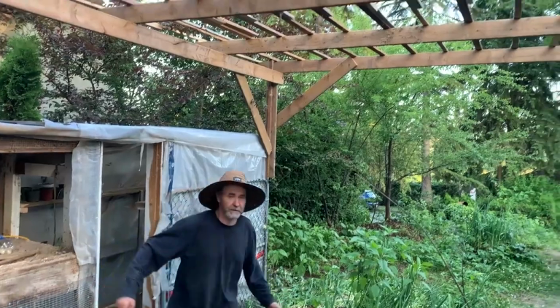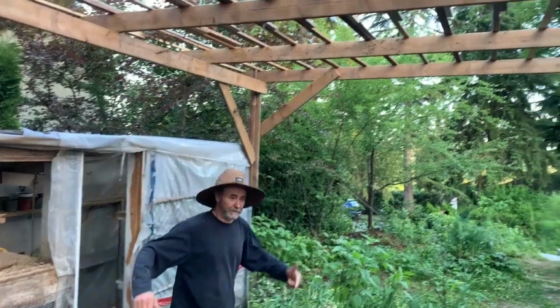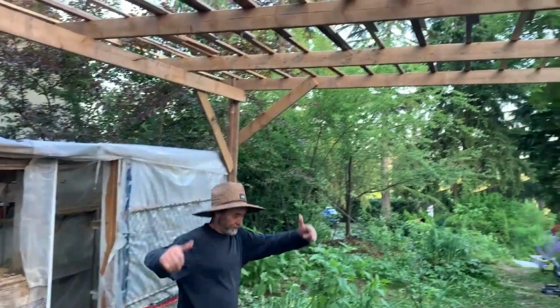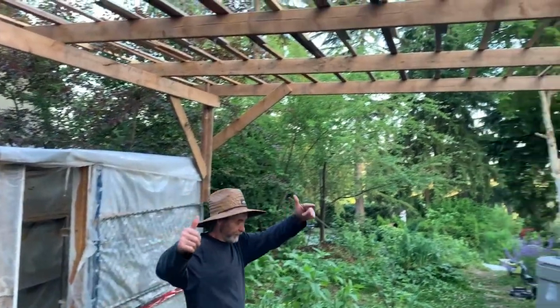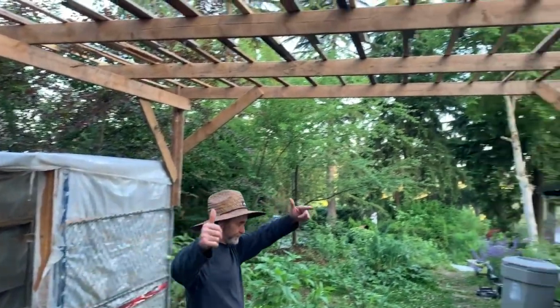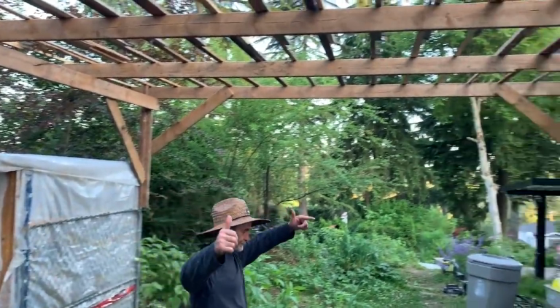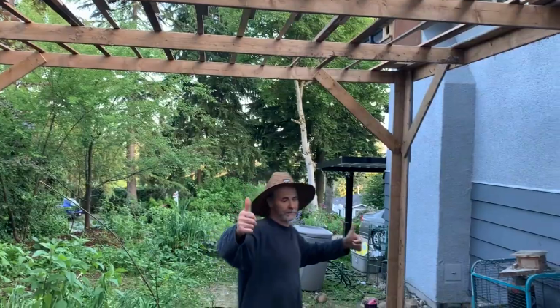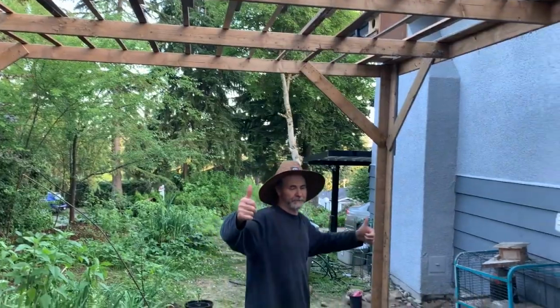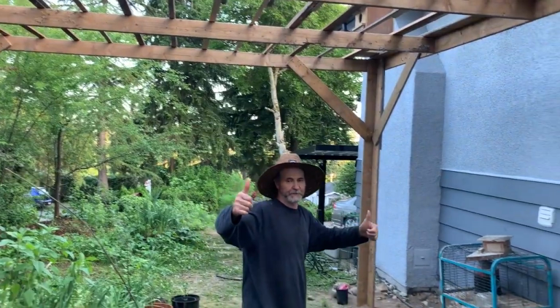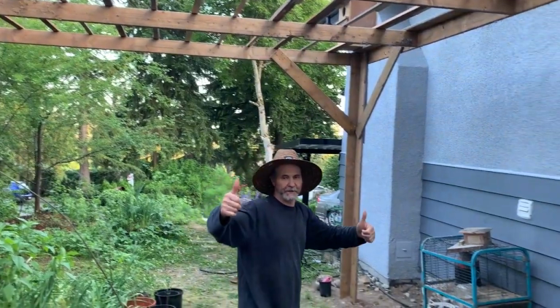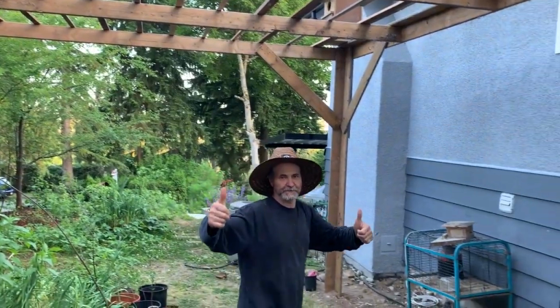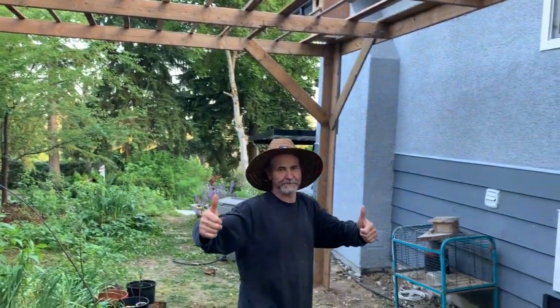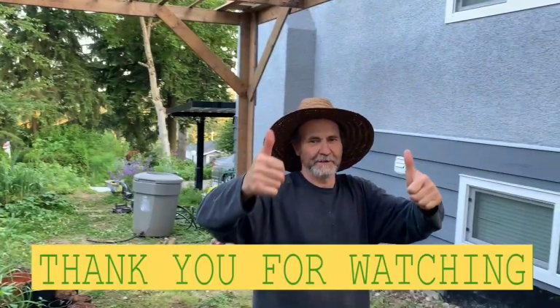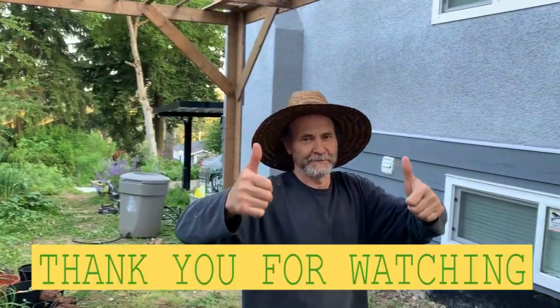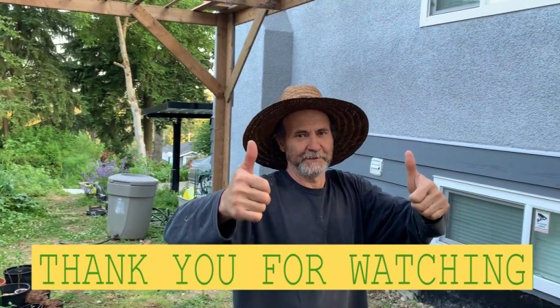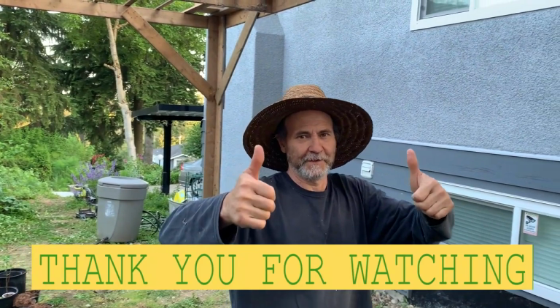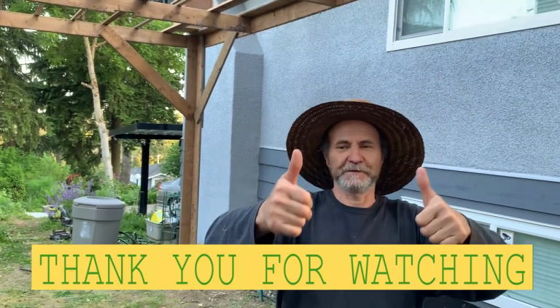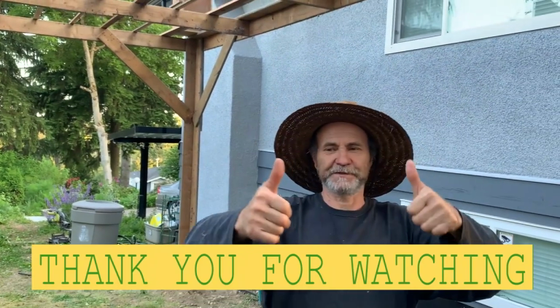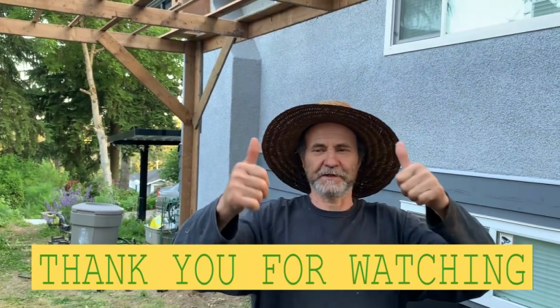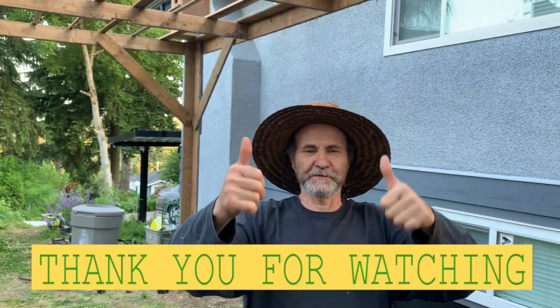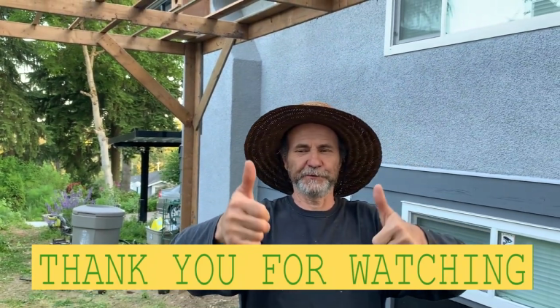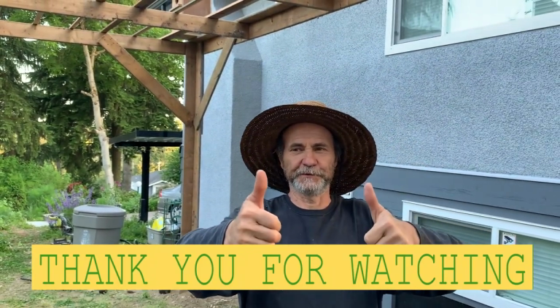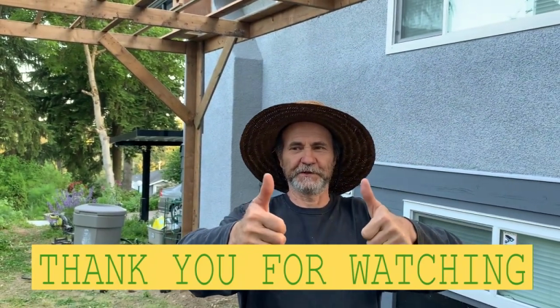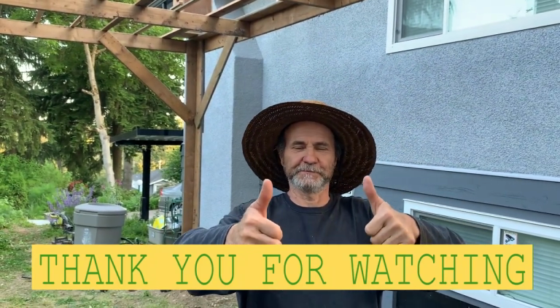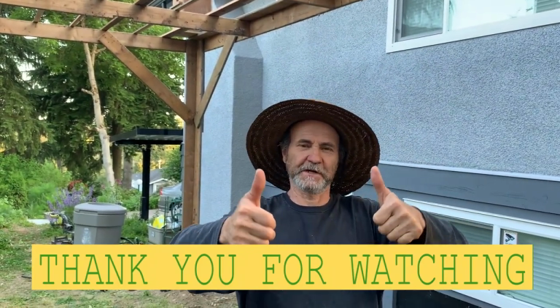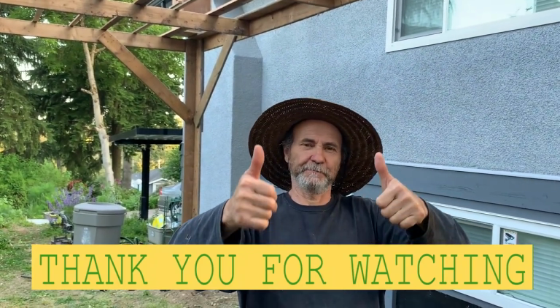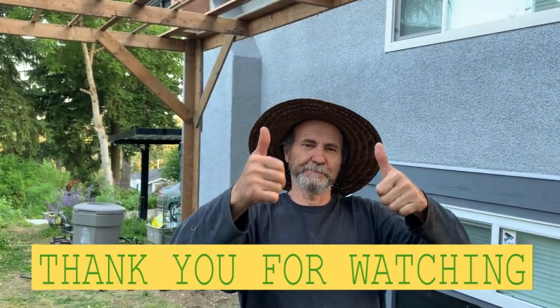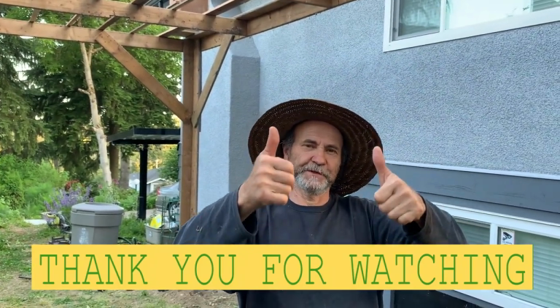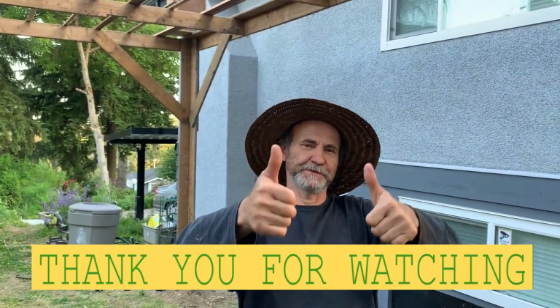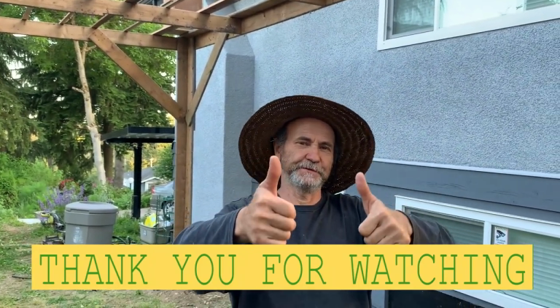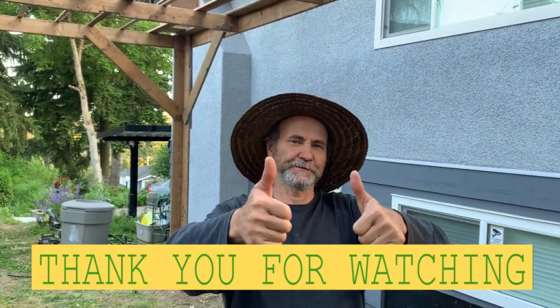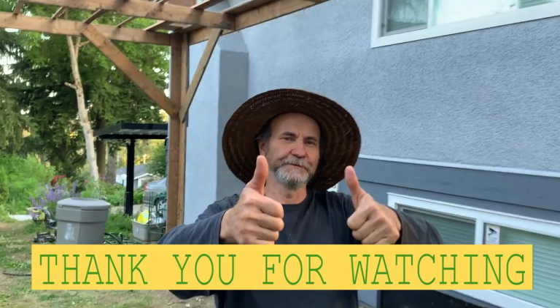Okay my friends, I love you guys. Subscribe, put your thumbs up — we'll see you soon.